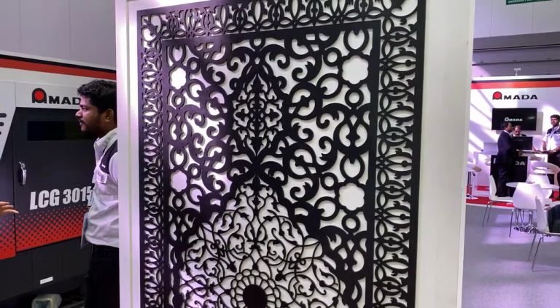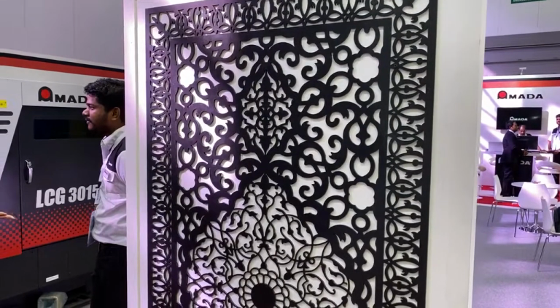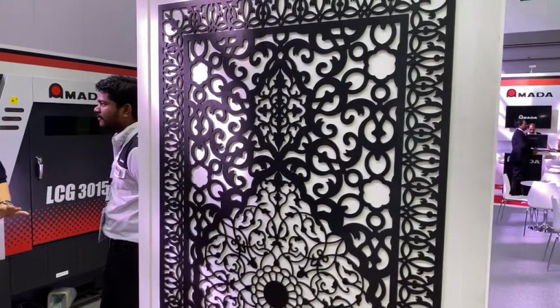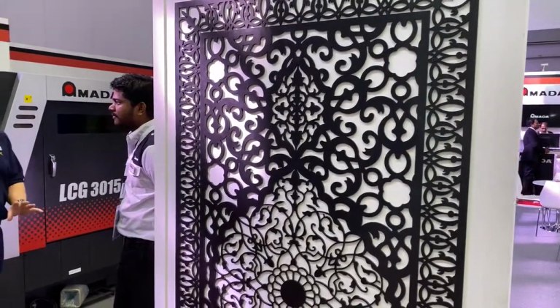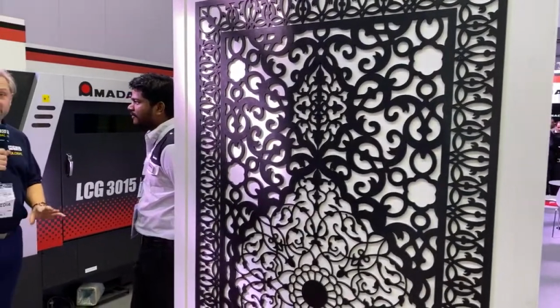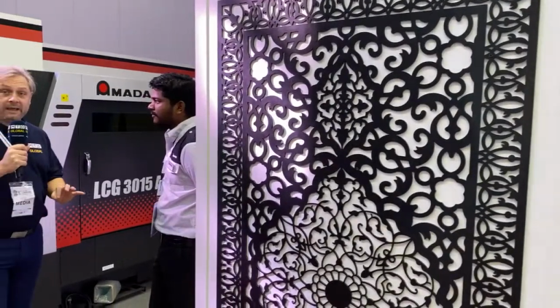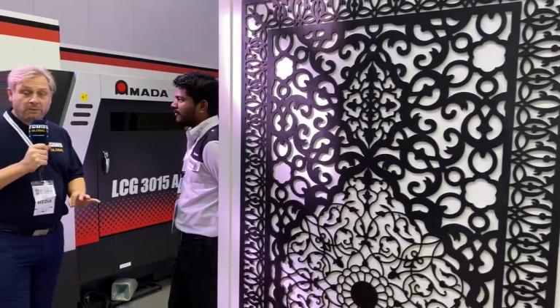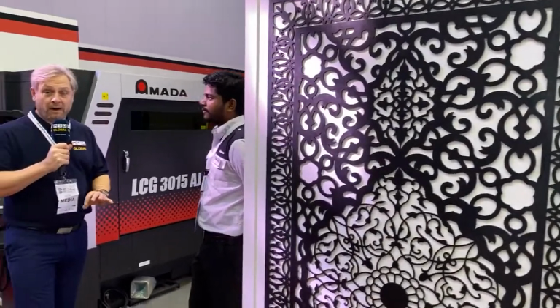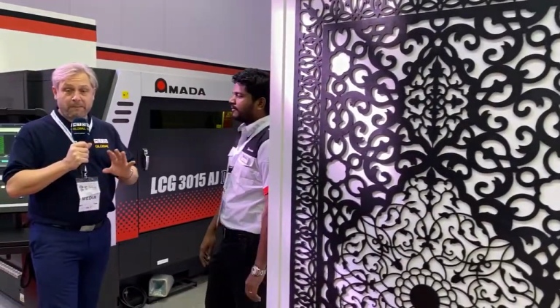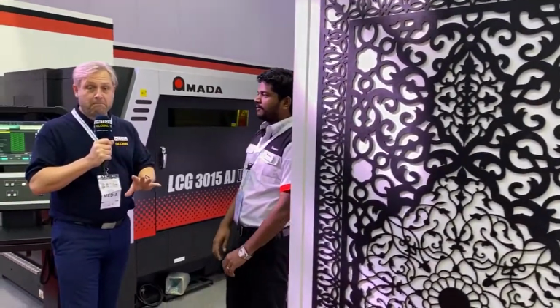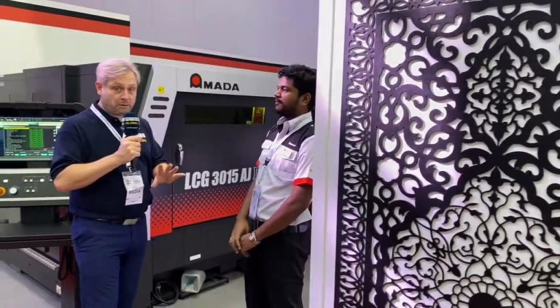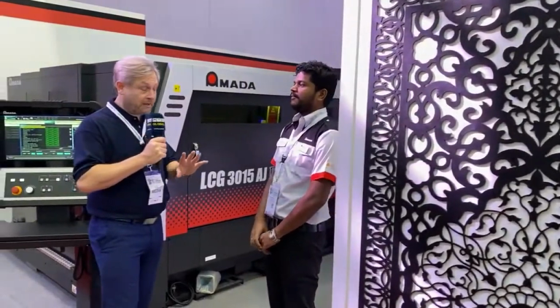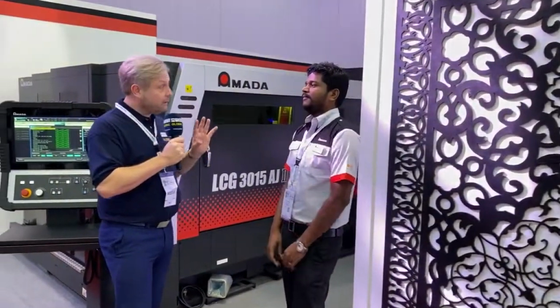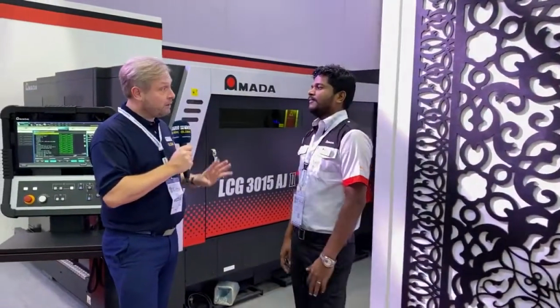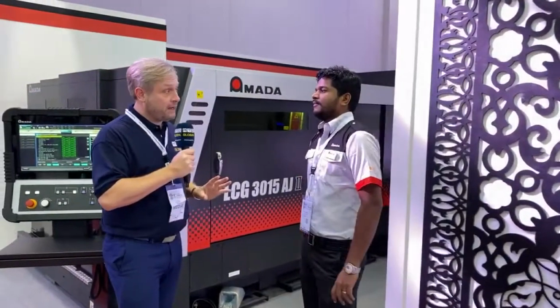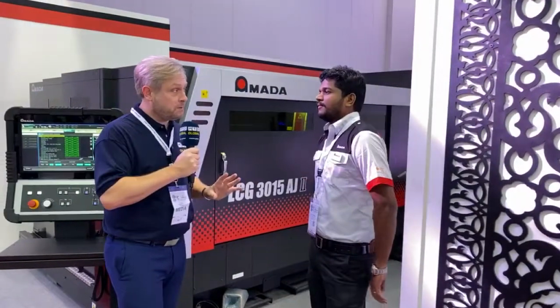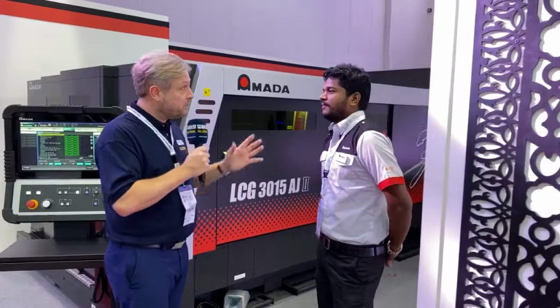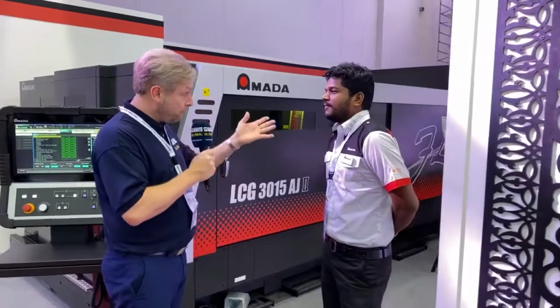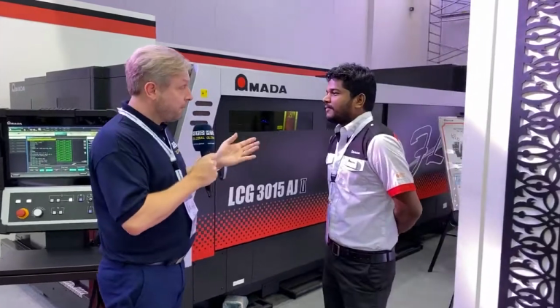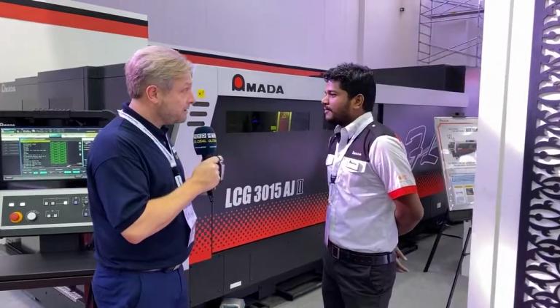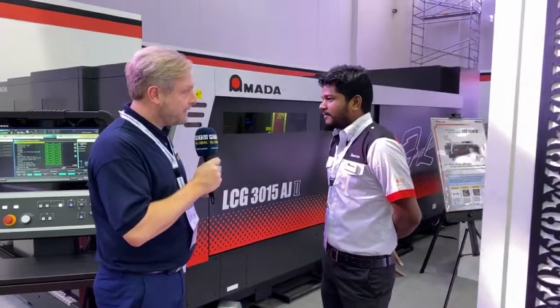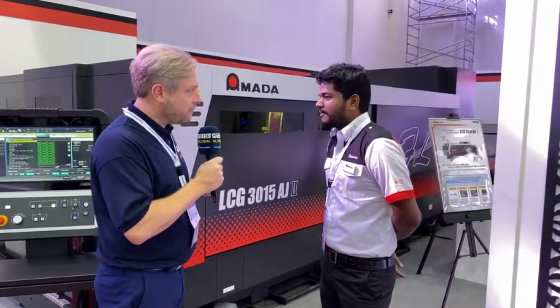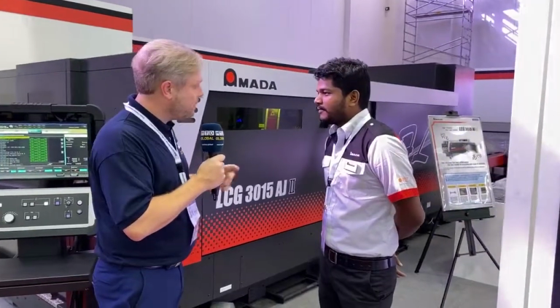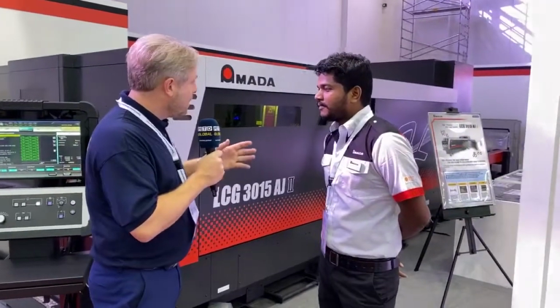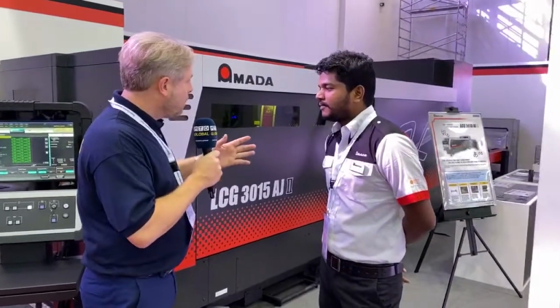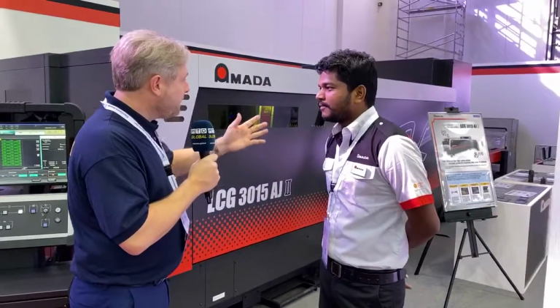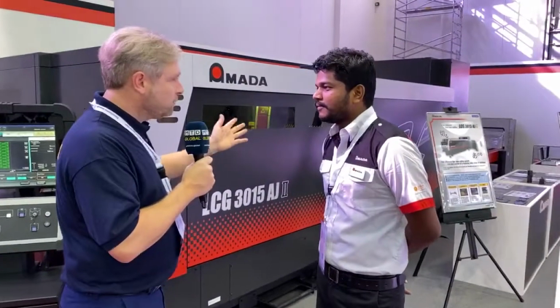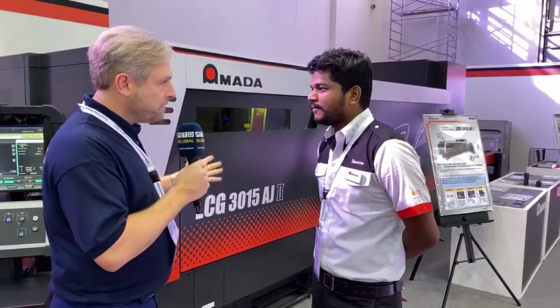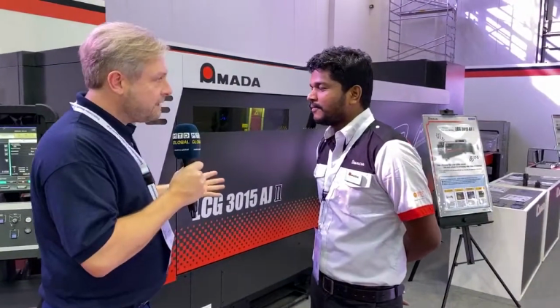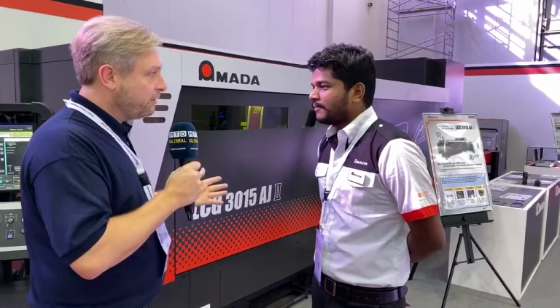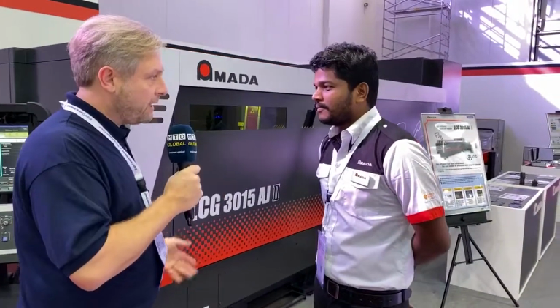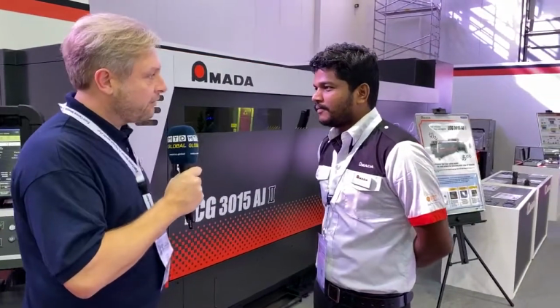SteelFab 2020 in Dubai — it's about metal cutting, a lot of laser machines. We're on the Amada stand here. What makes your machine different to the others?